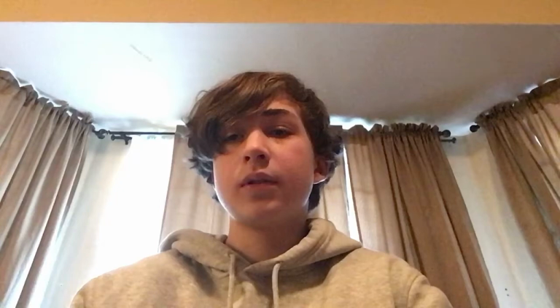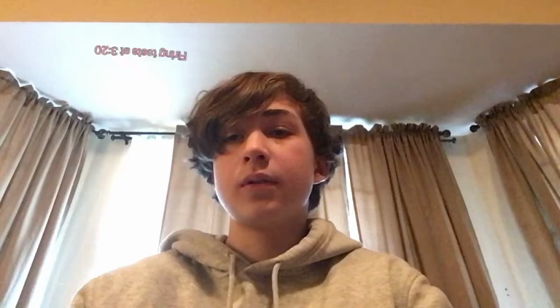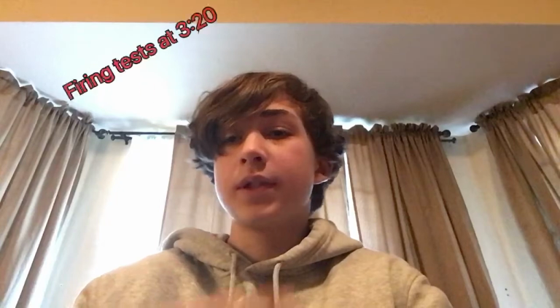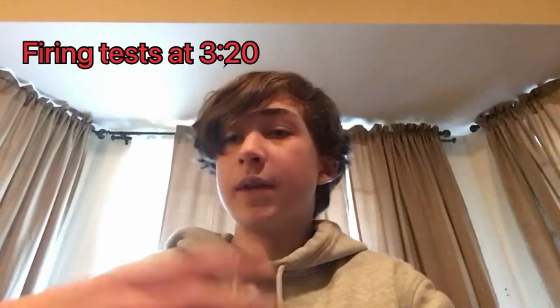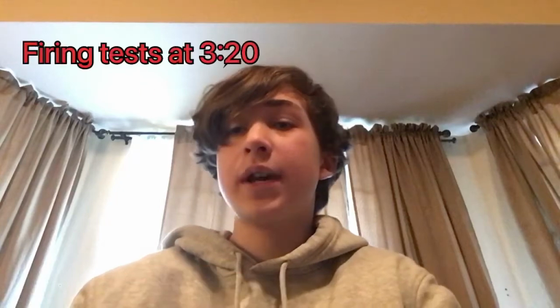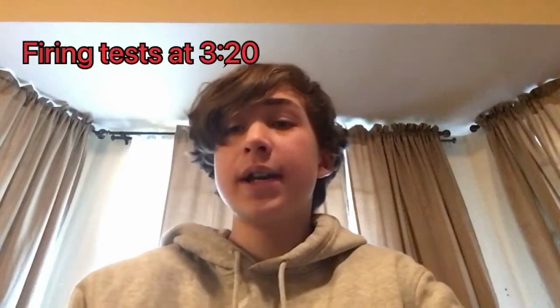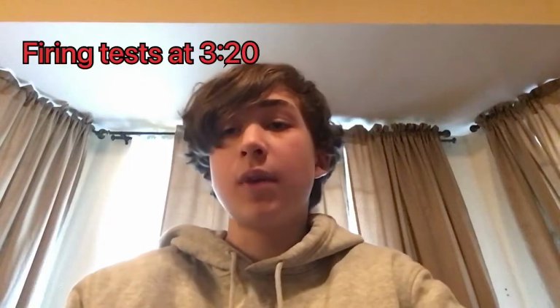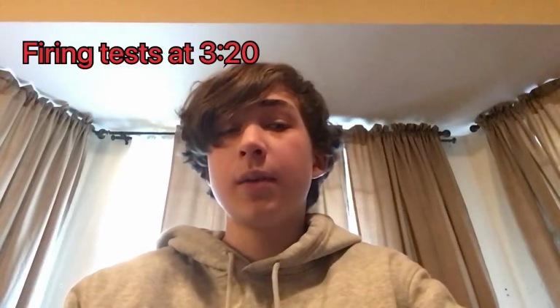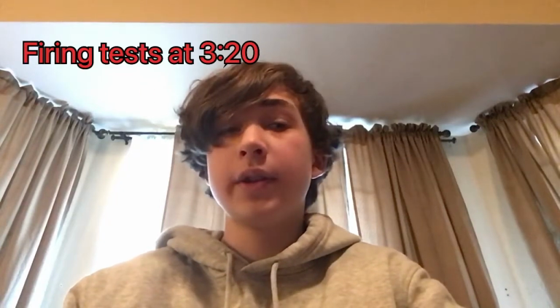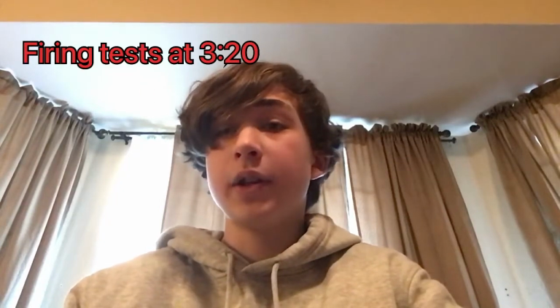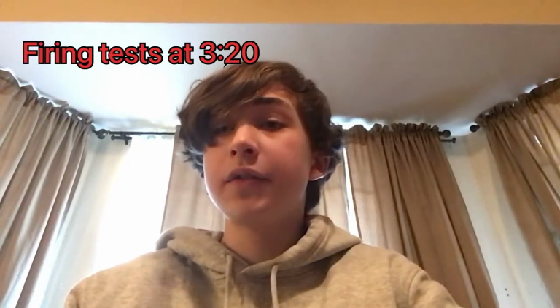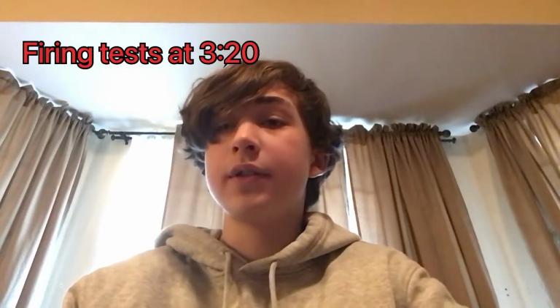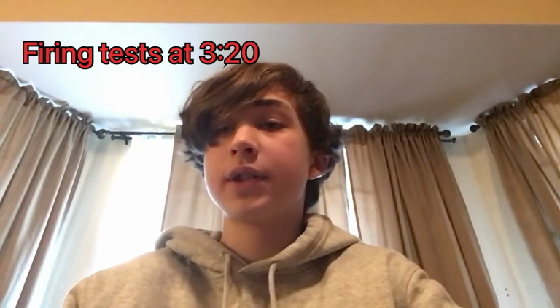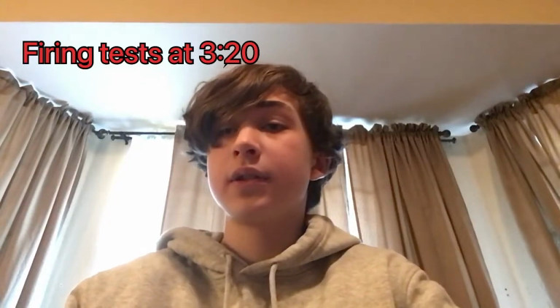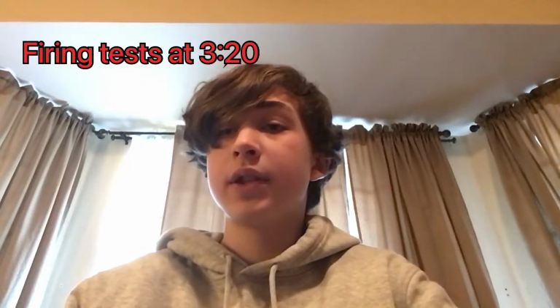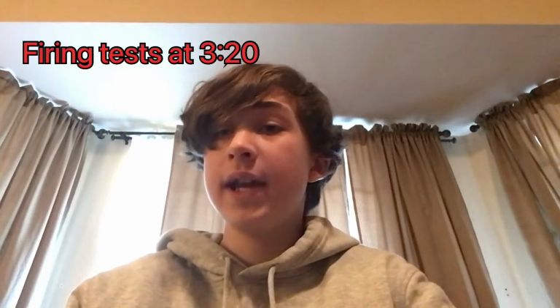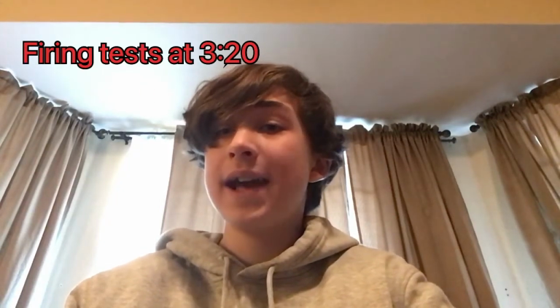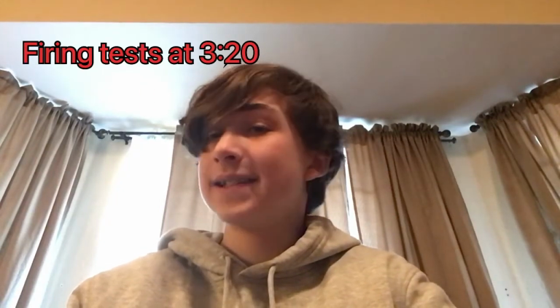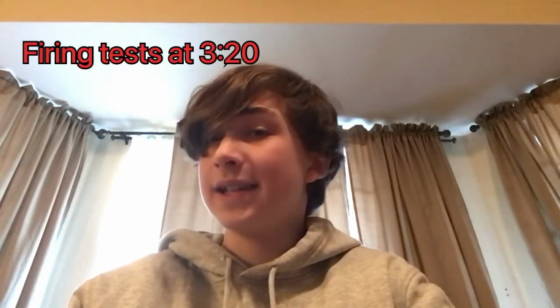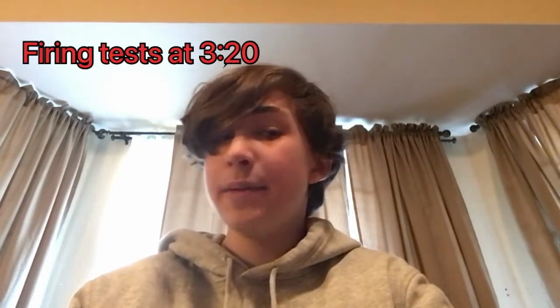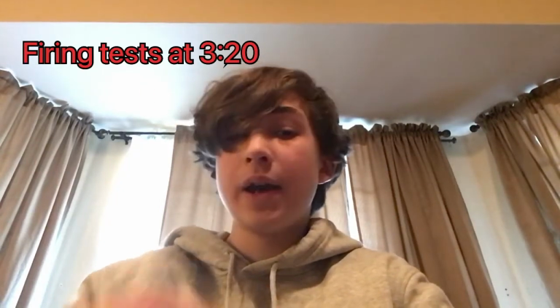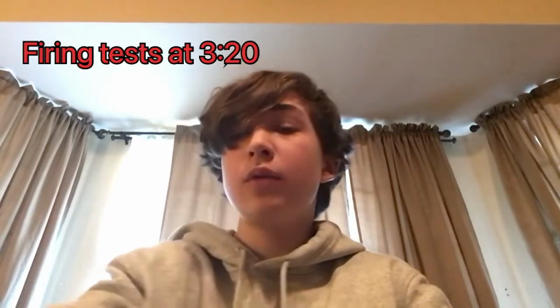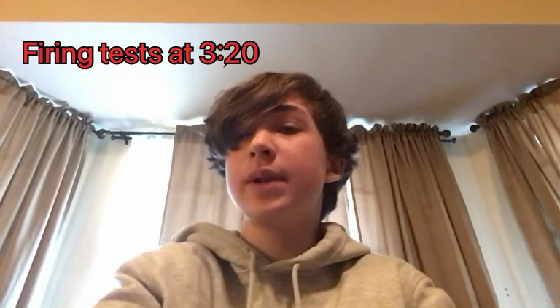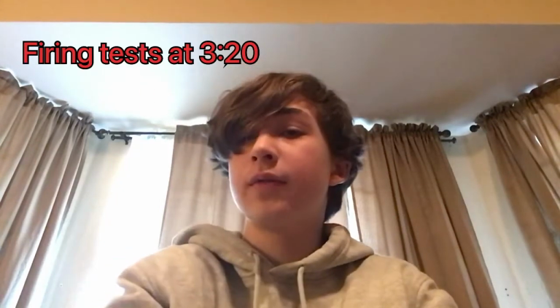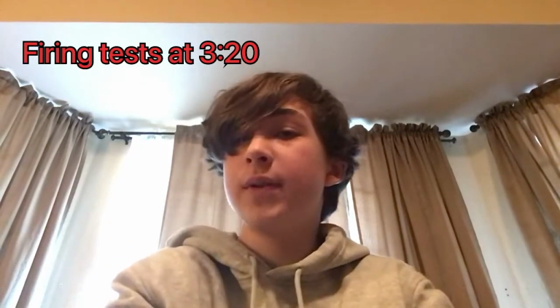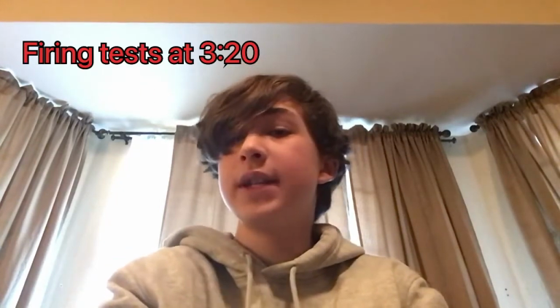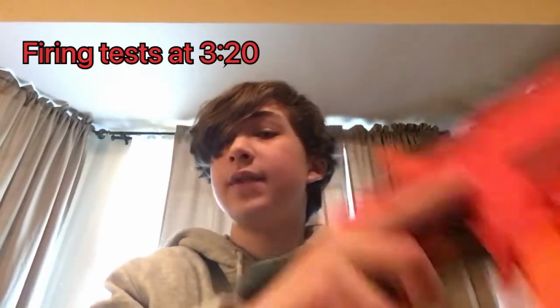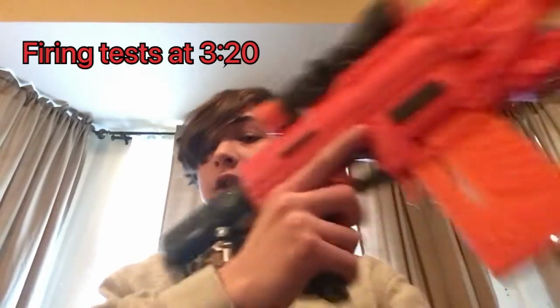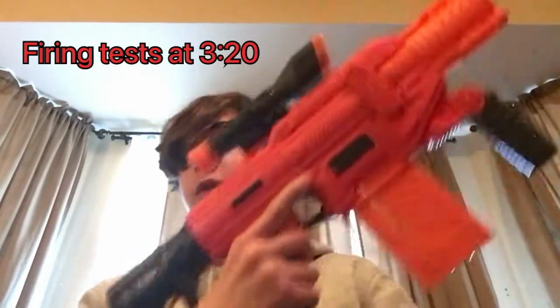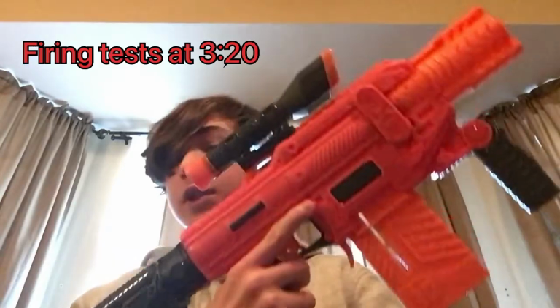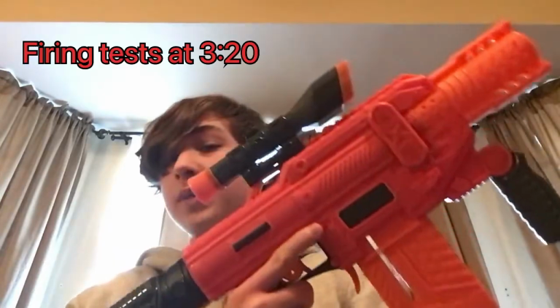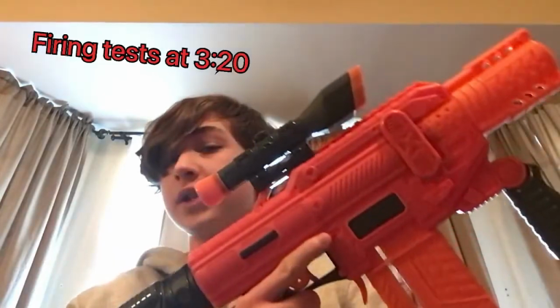What's up guys, welcome to the Nerf Dudes. Today, as in the name, I will be reviewing the Adventure Force Spectrum.